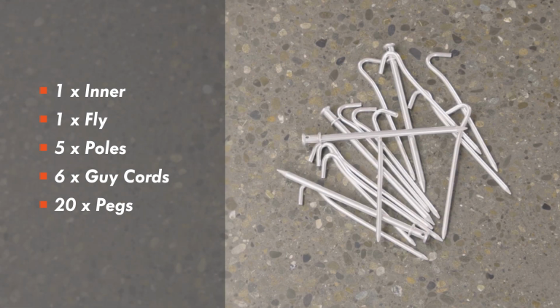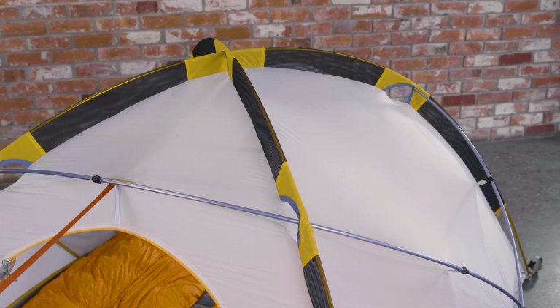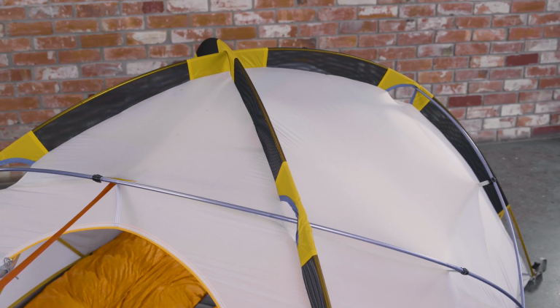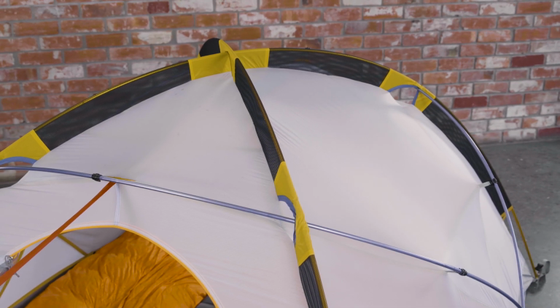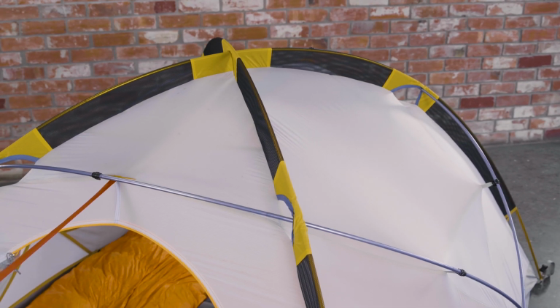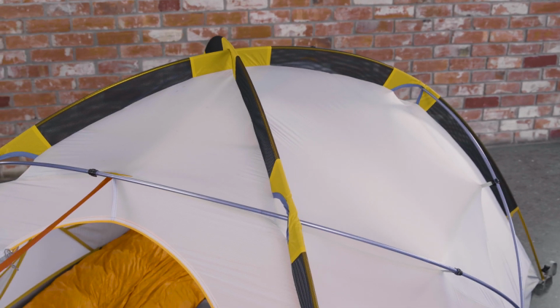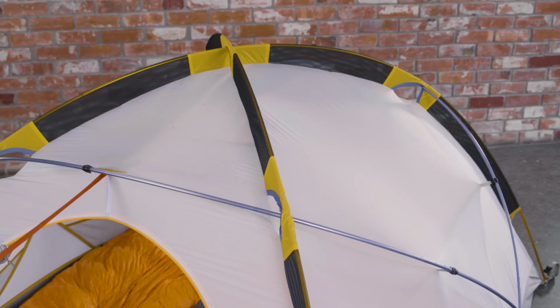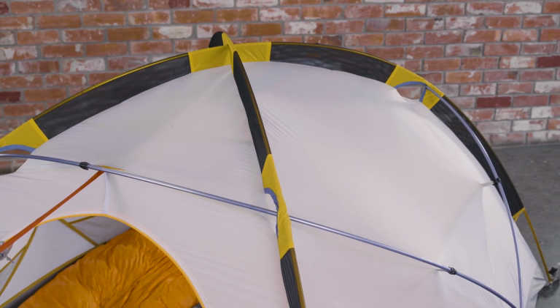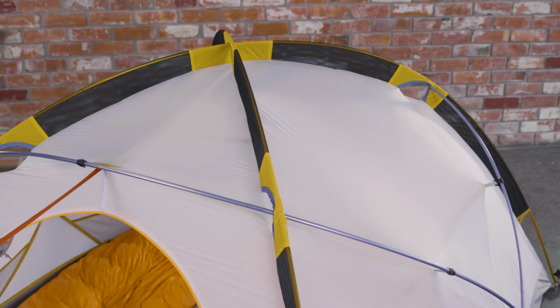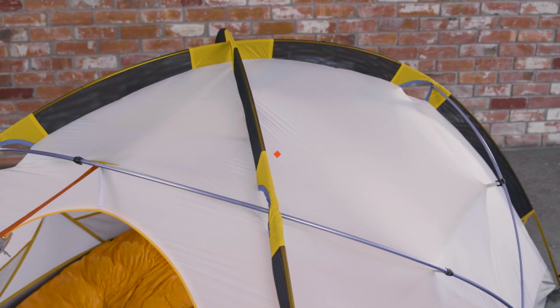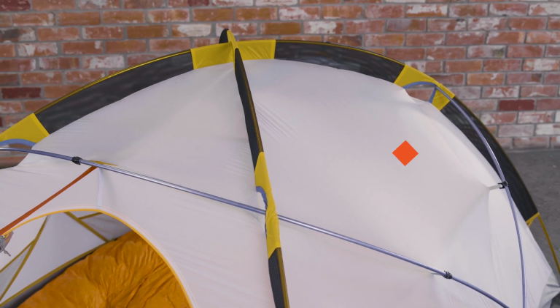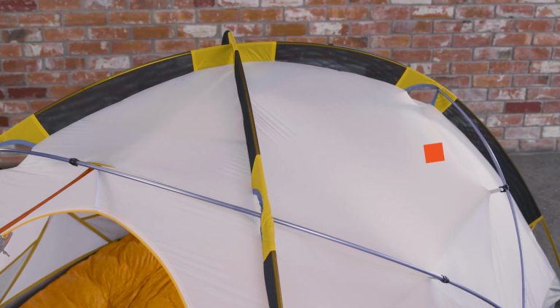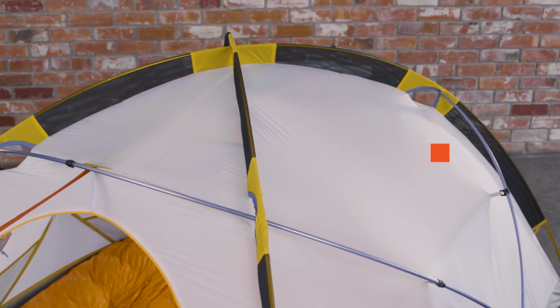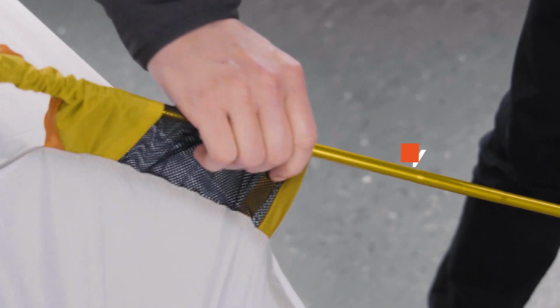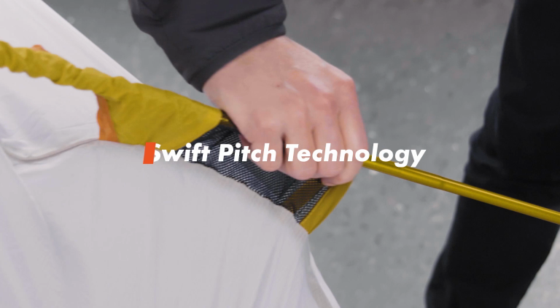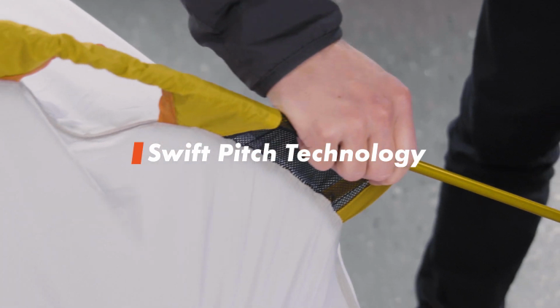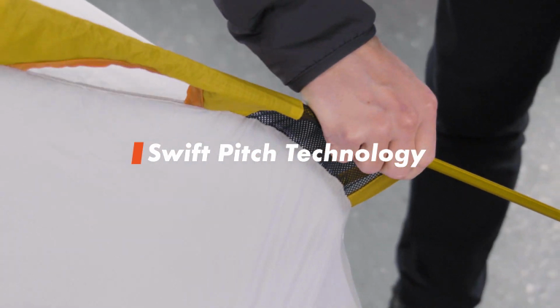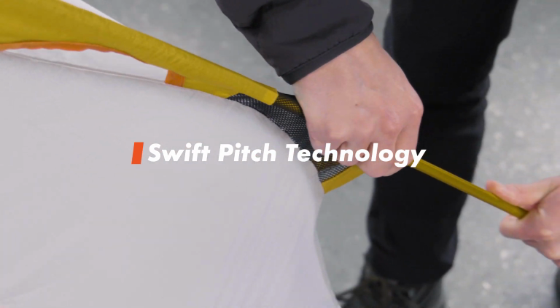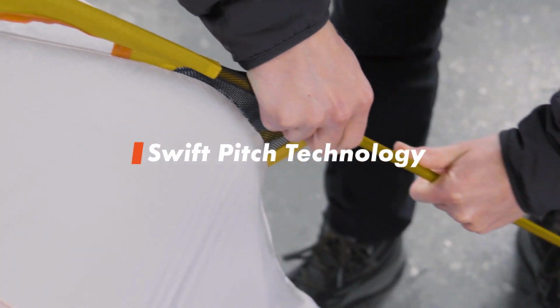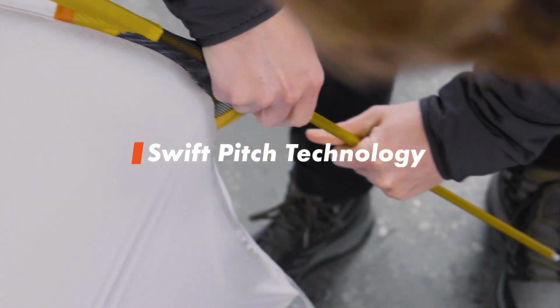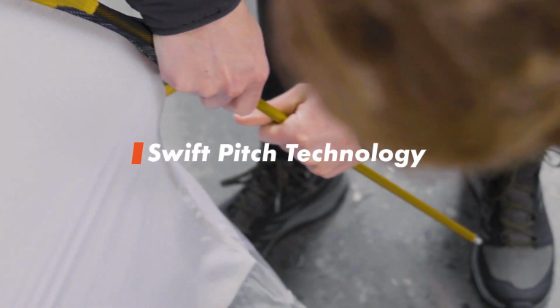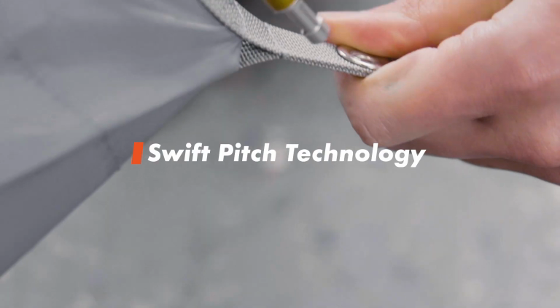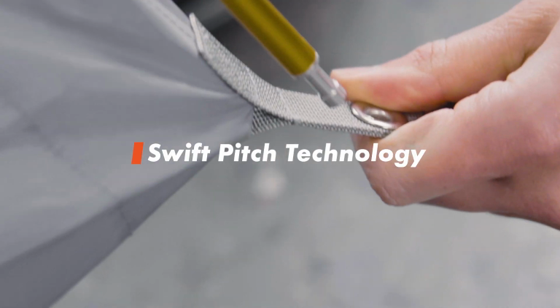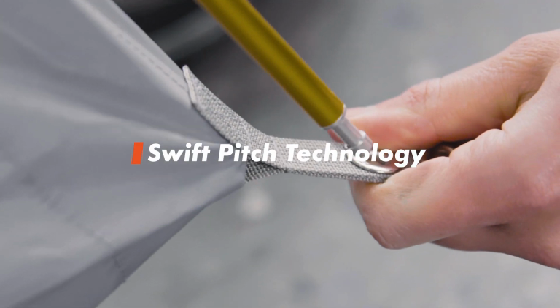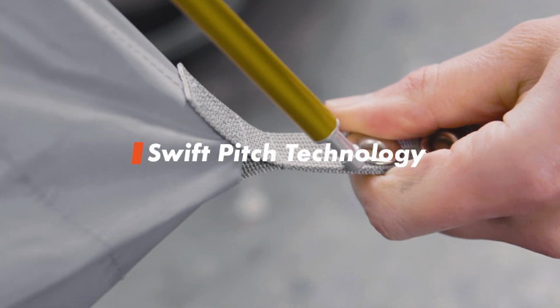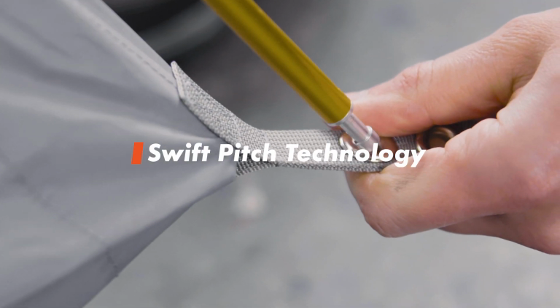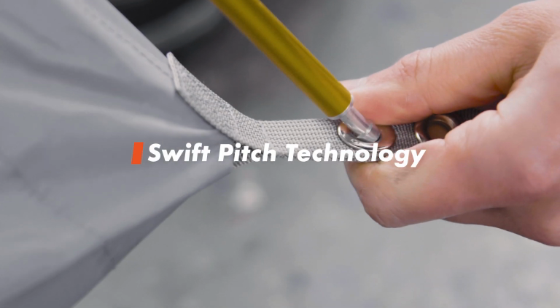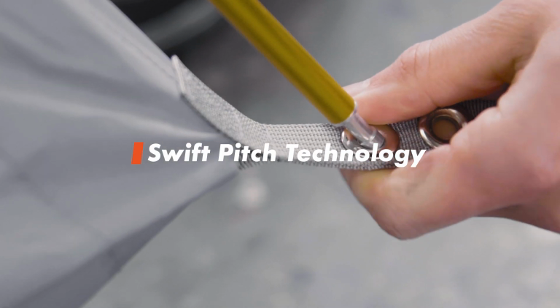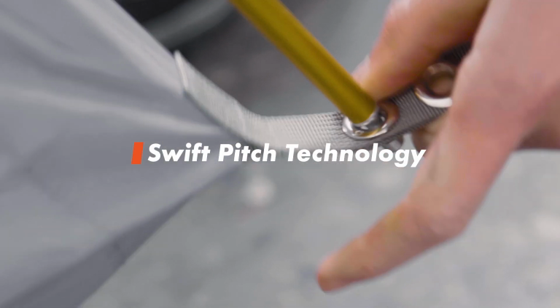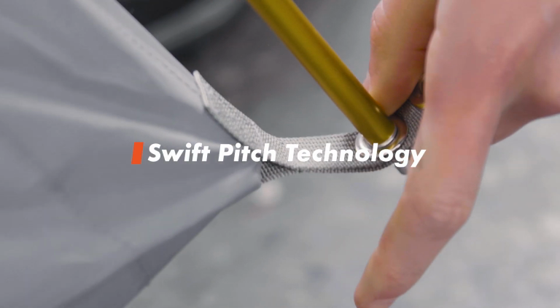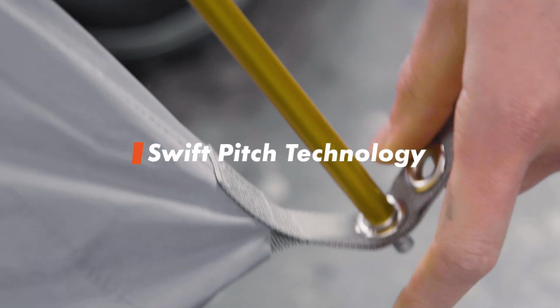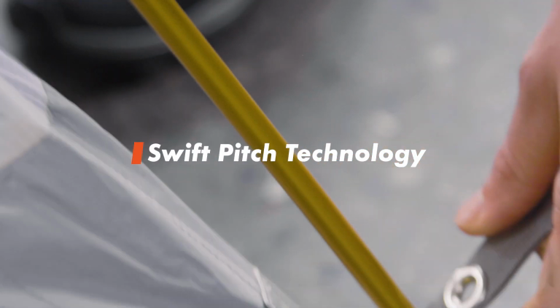The tent is freestanding and utilises our Swift Pitch technology through colour-coded sleeves, poles and eyelets at the stake point.